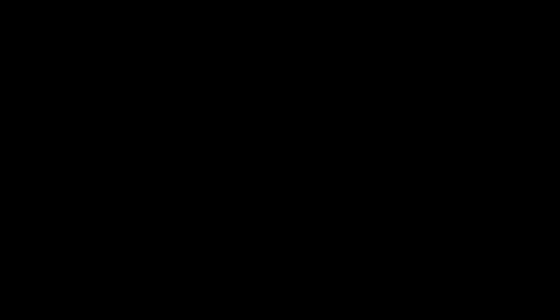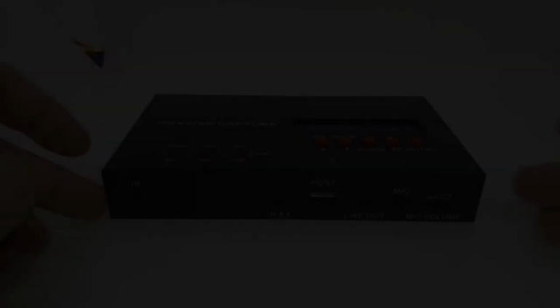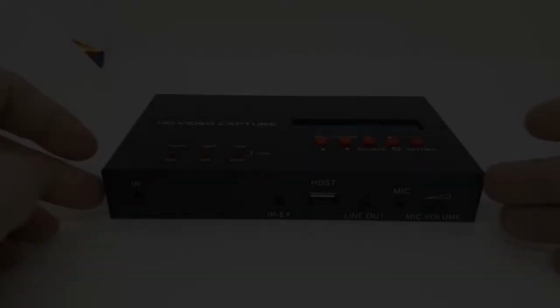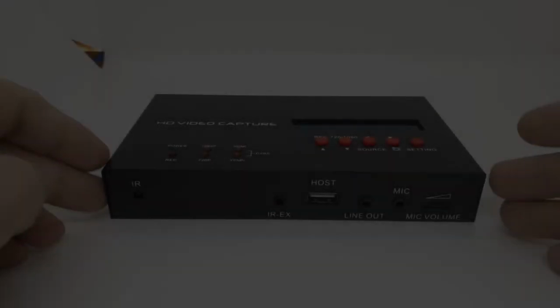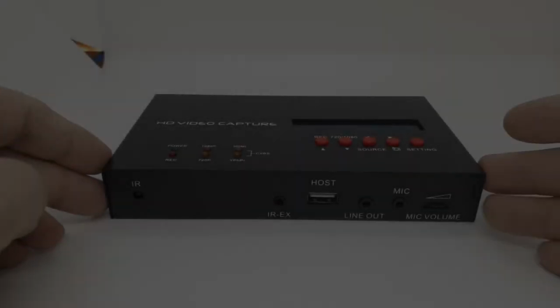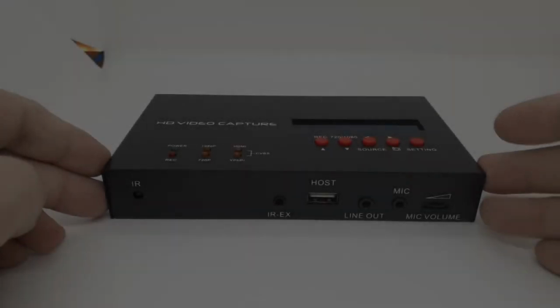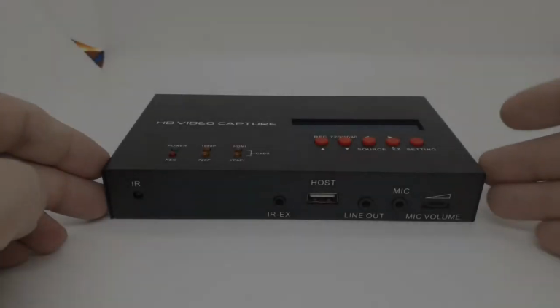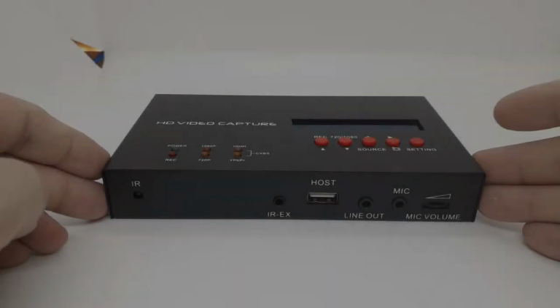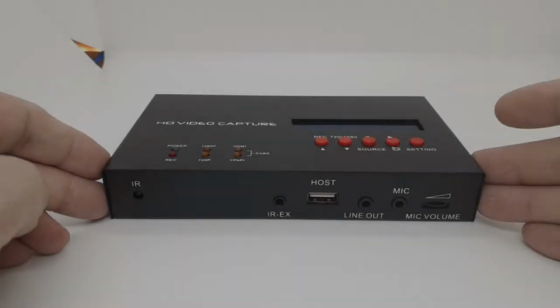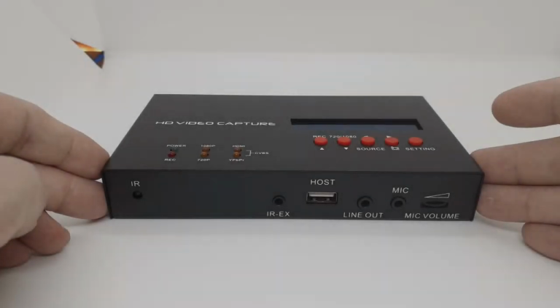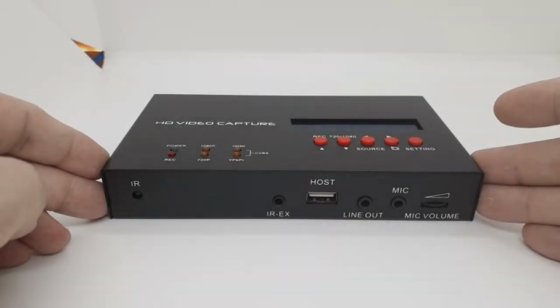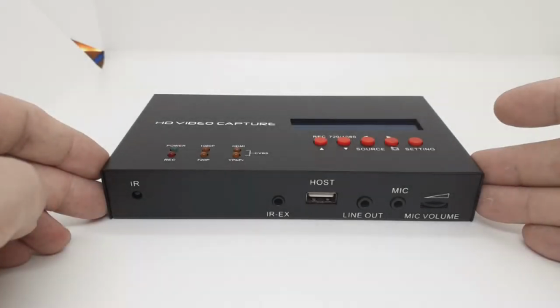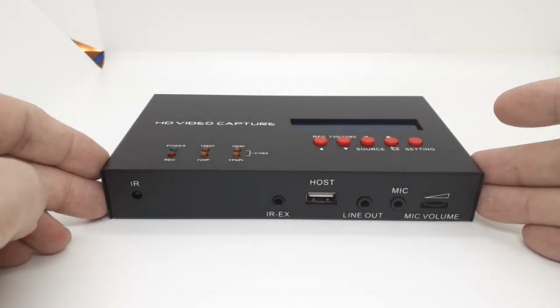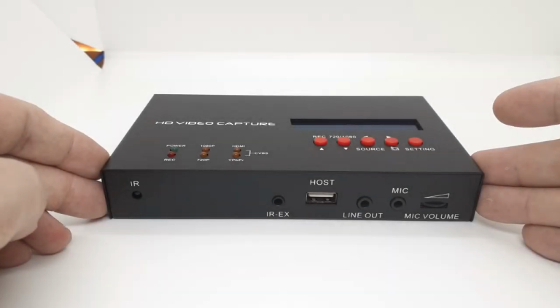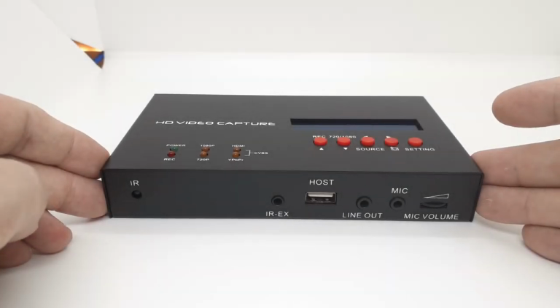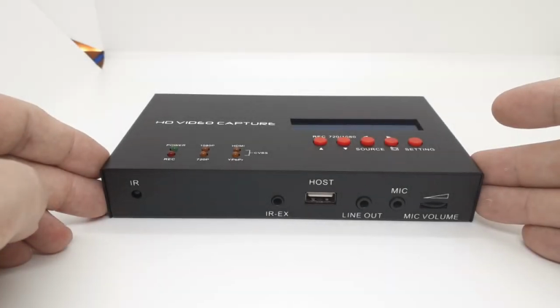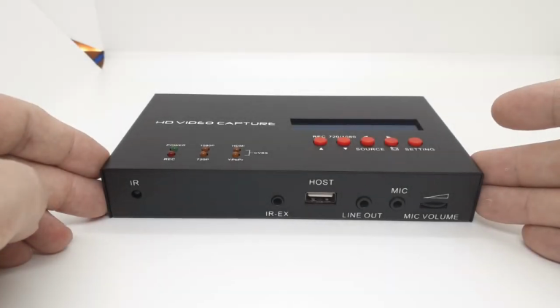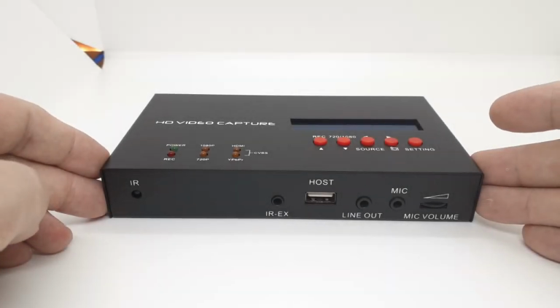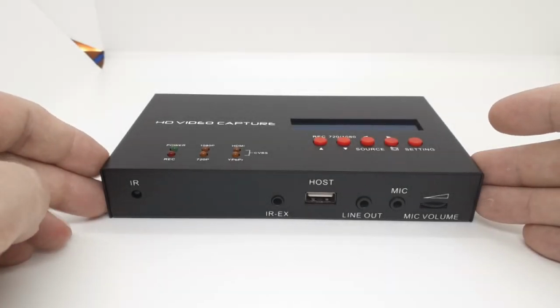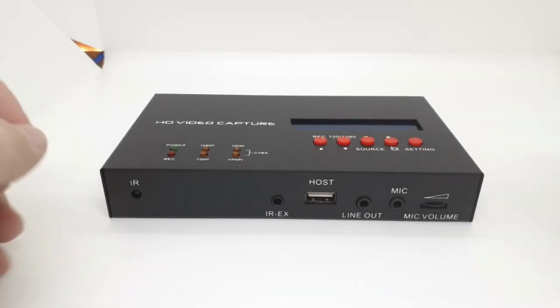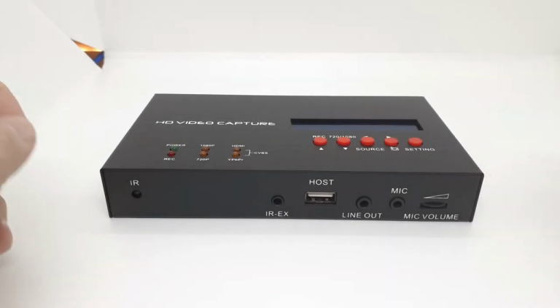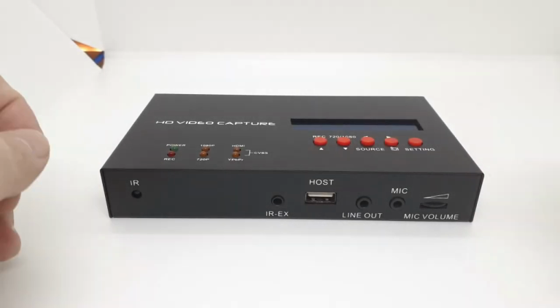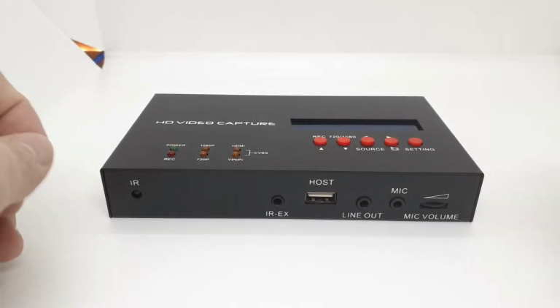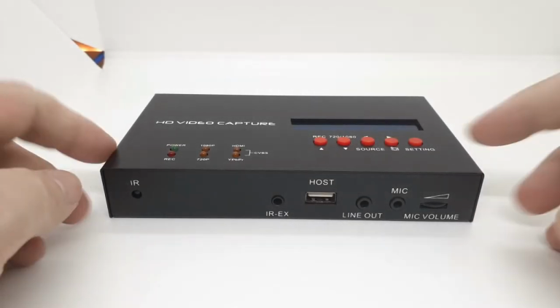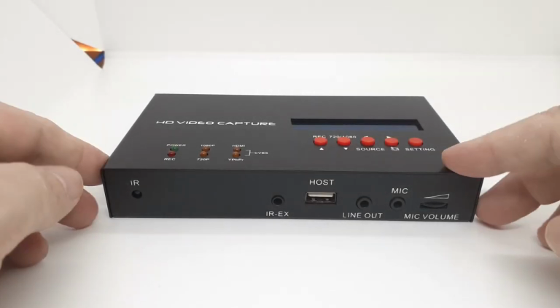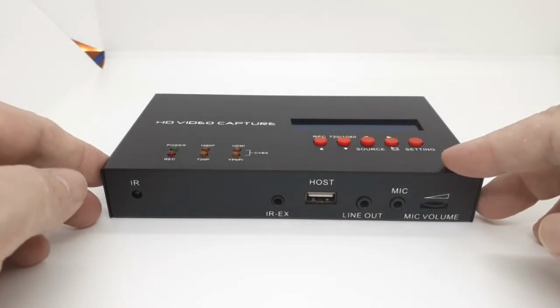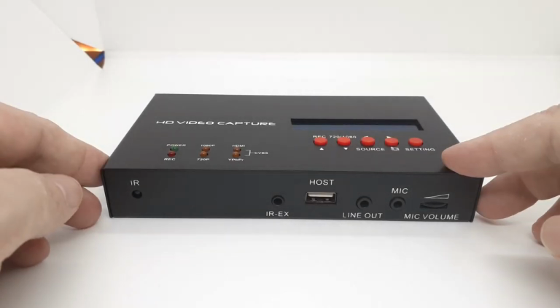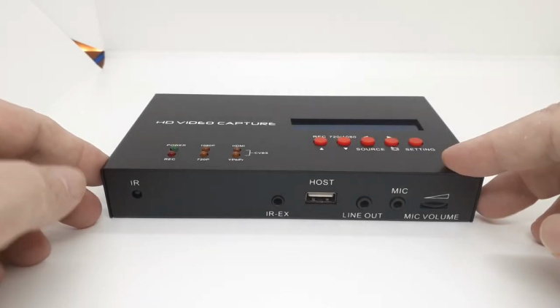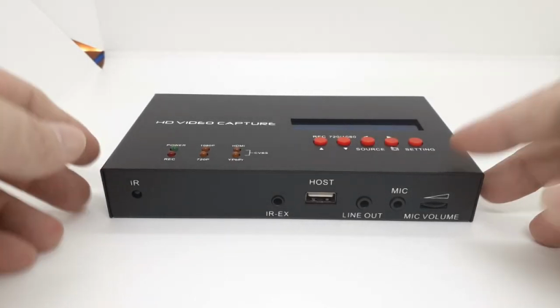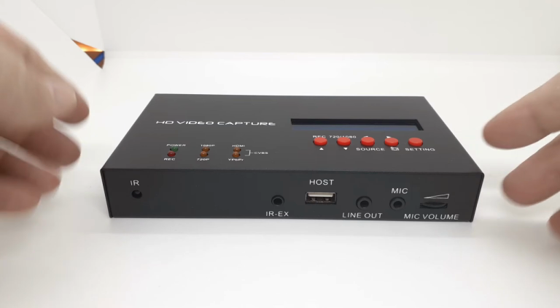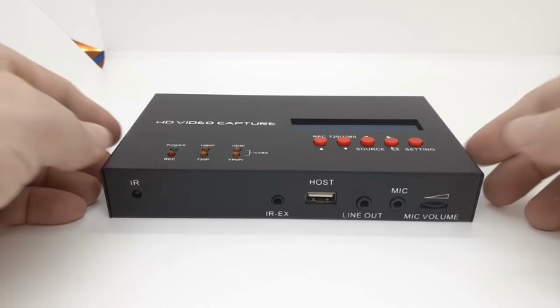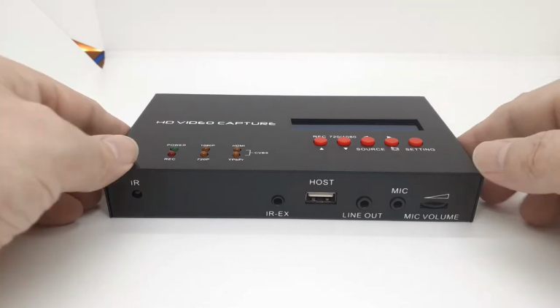Hey there, welcome to the channel. My name's Matt. Today let's take a look at the EasyCap 283S.